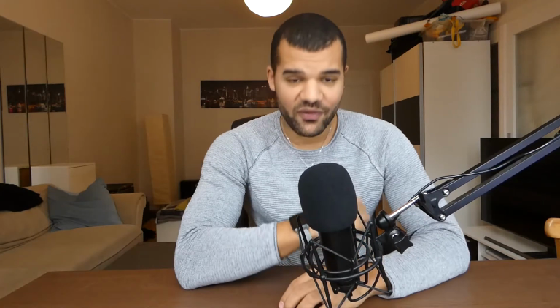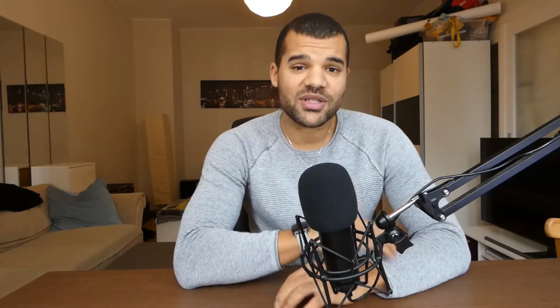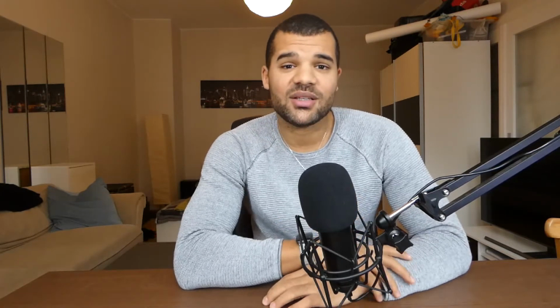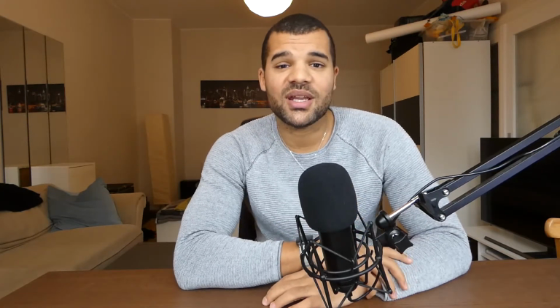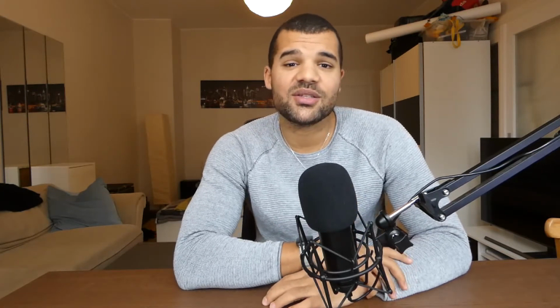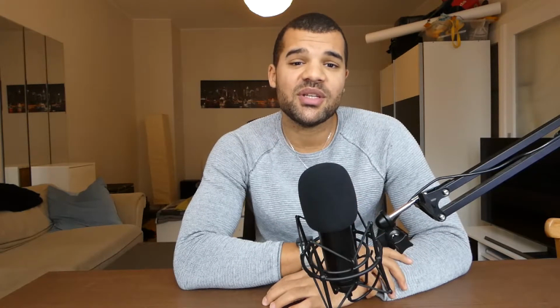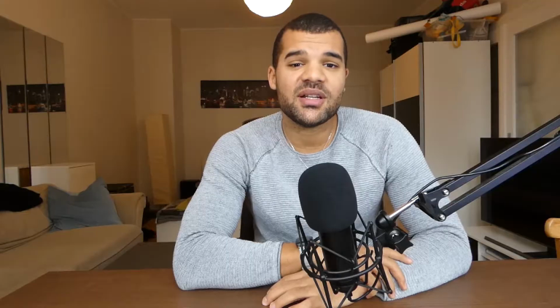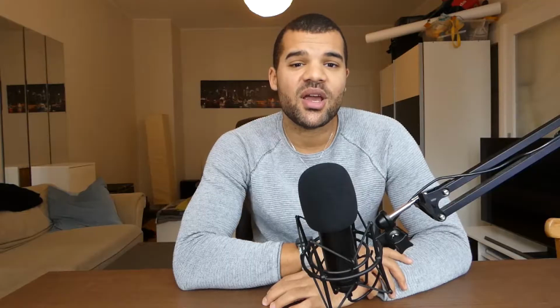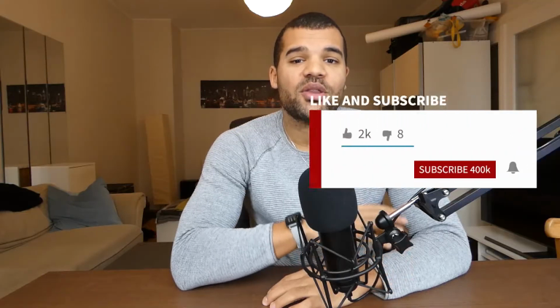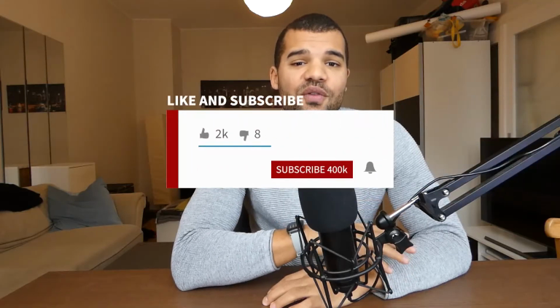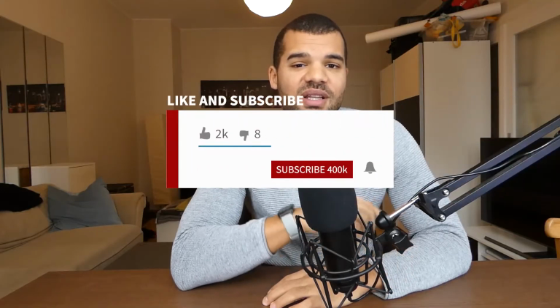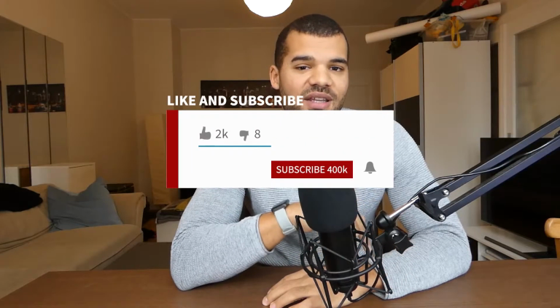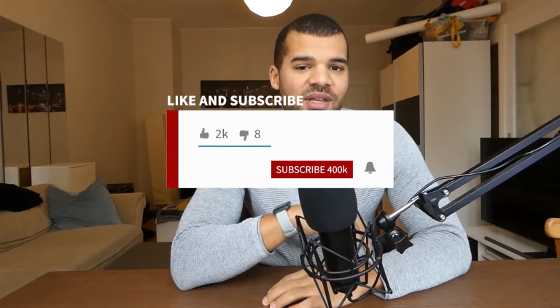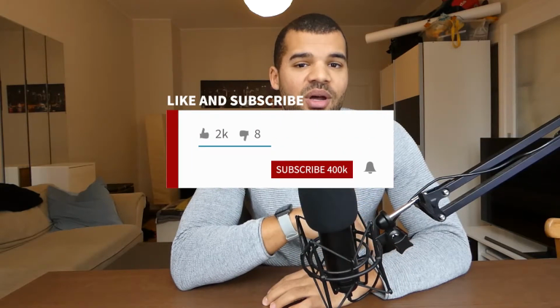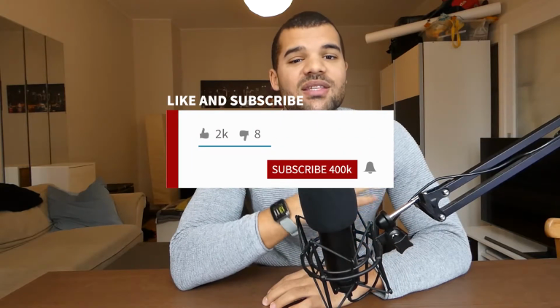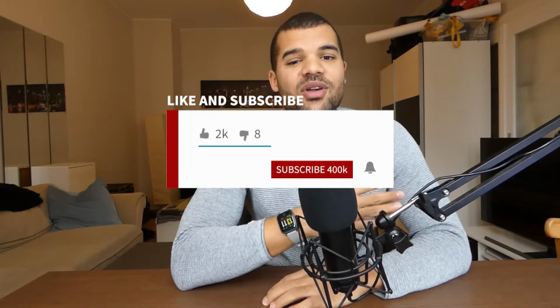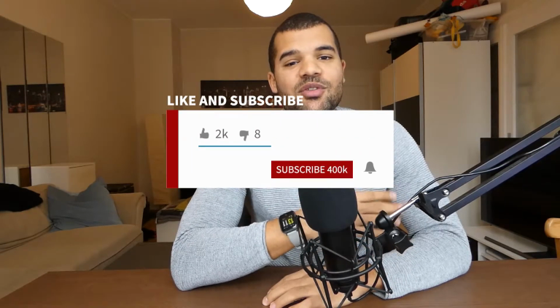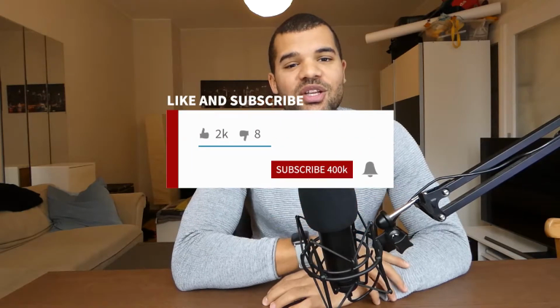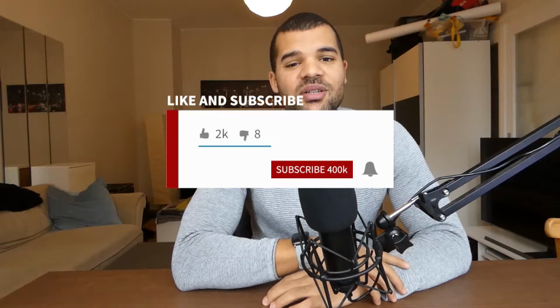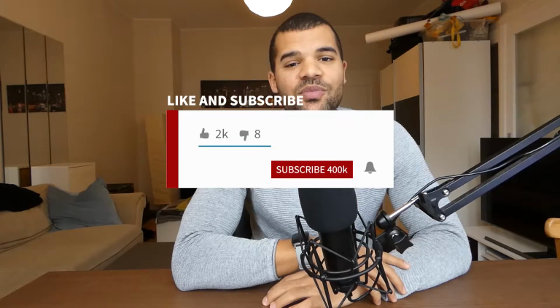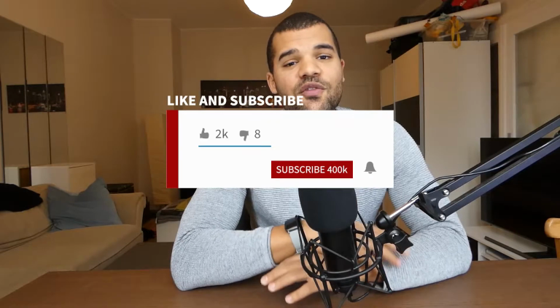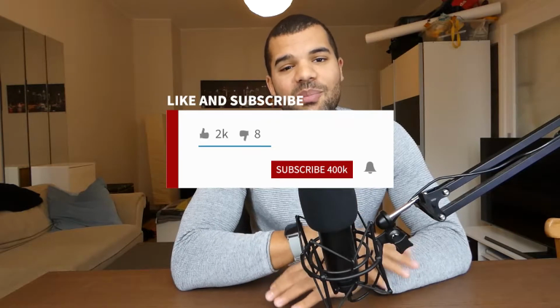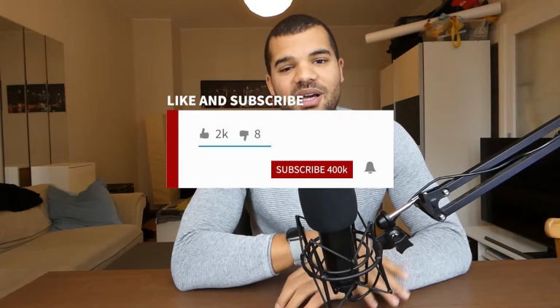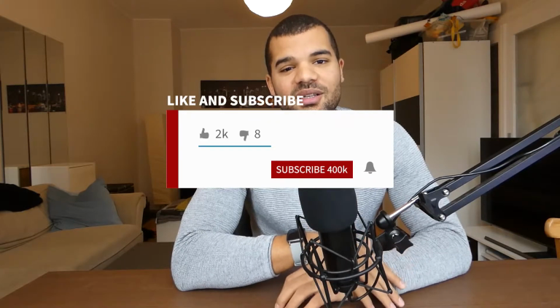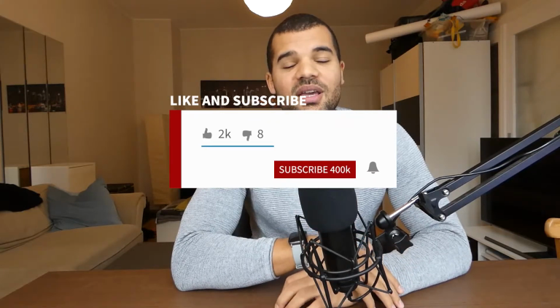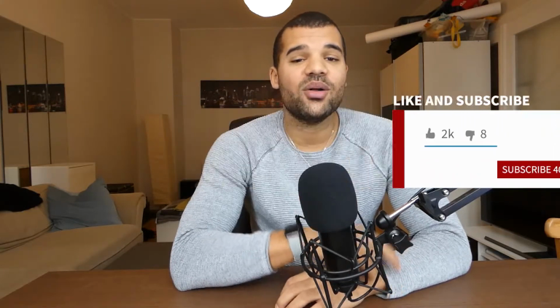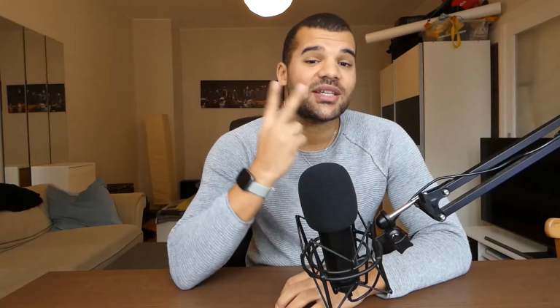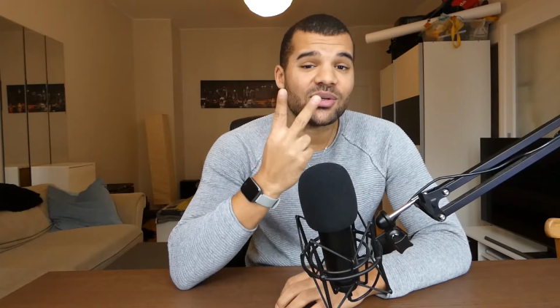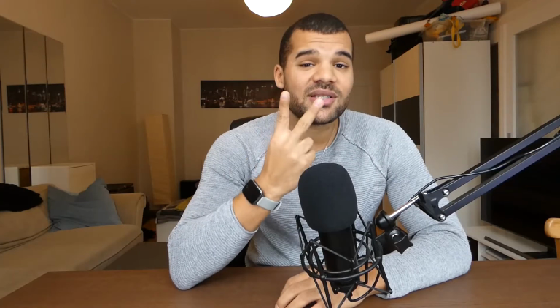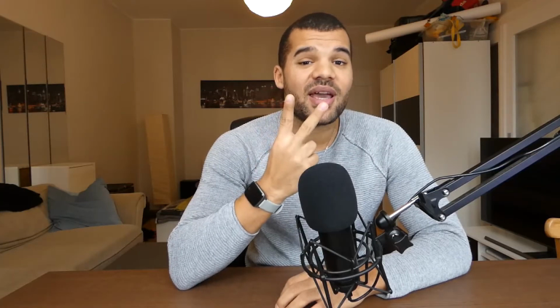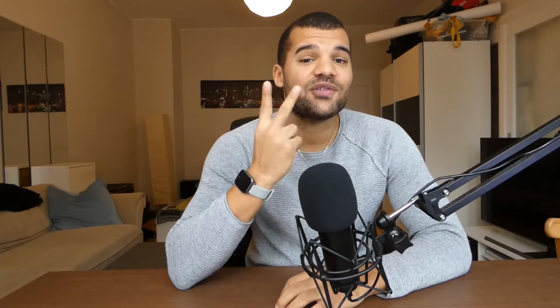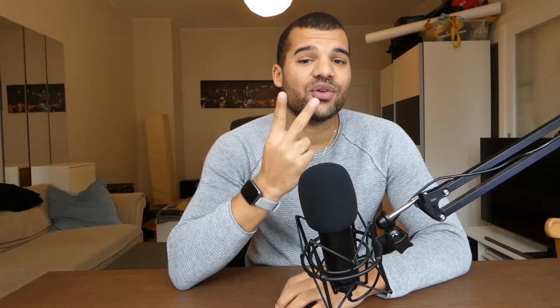Before we start to get into some details, don't forget to like the video and subscribe to my channel if you like my content. It only takes two clicks and it's free.